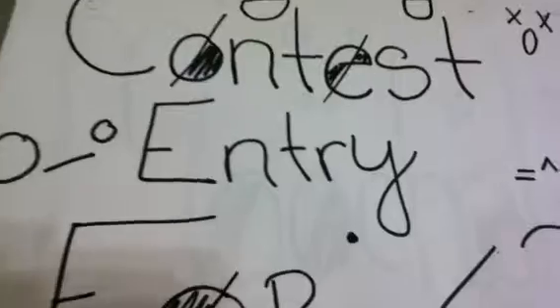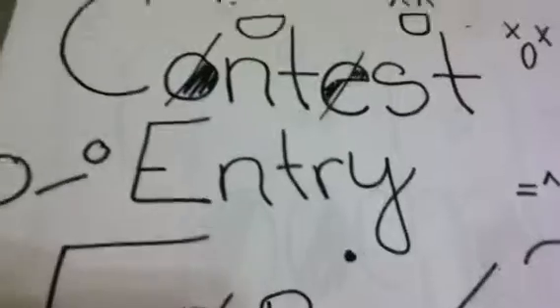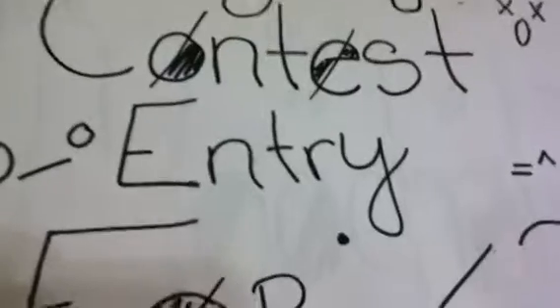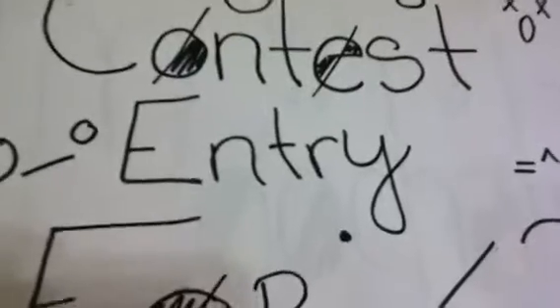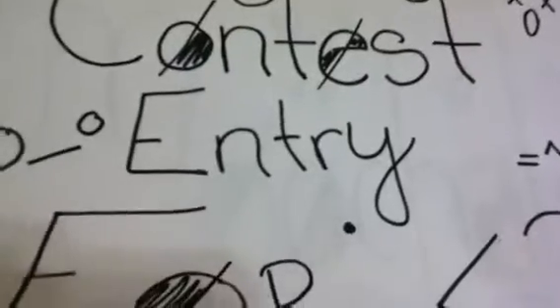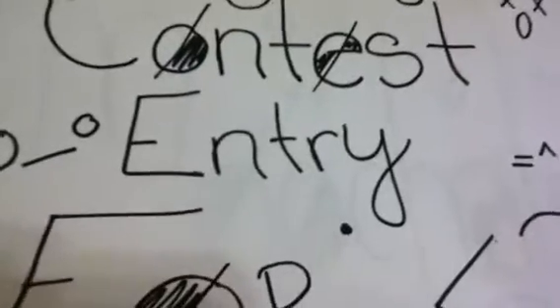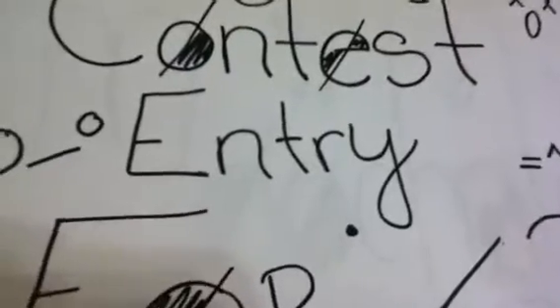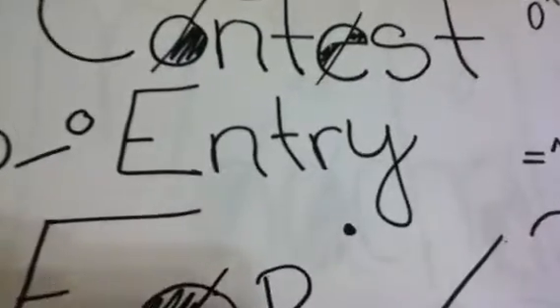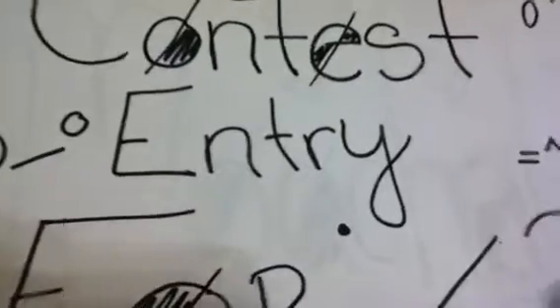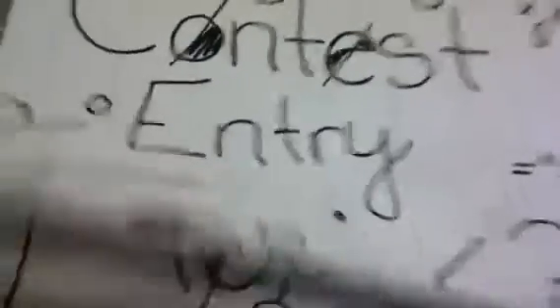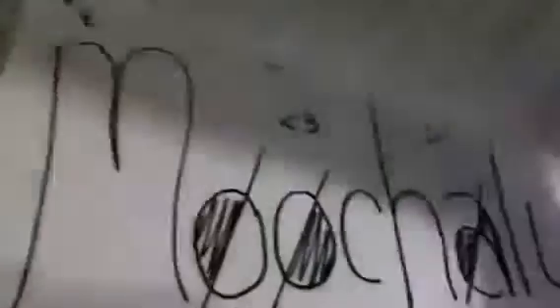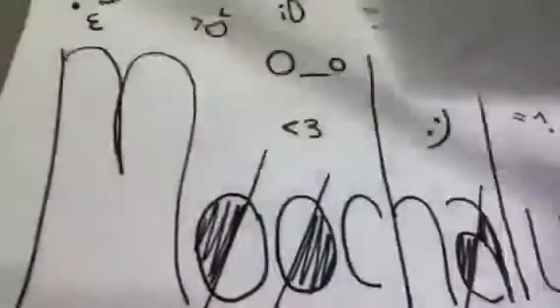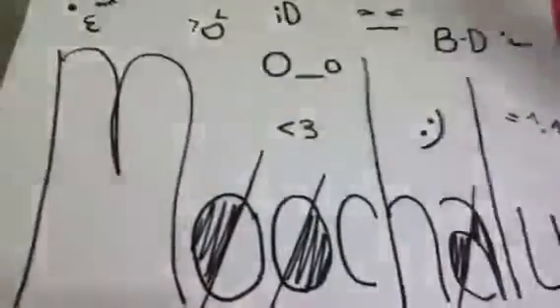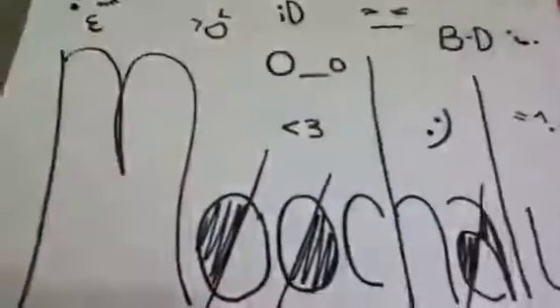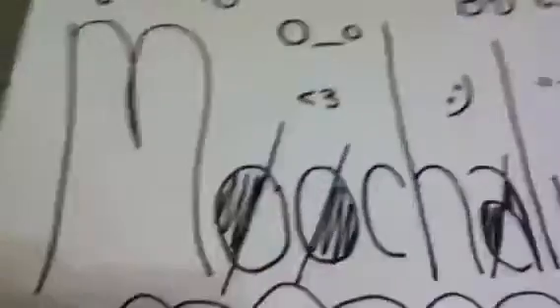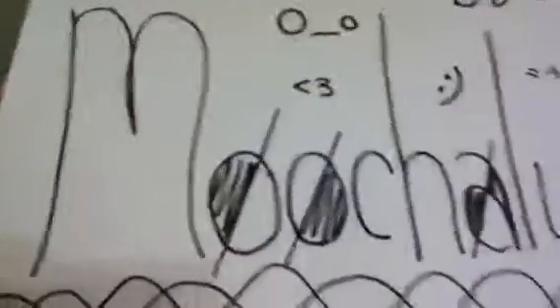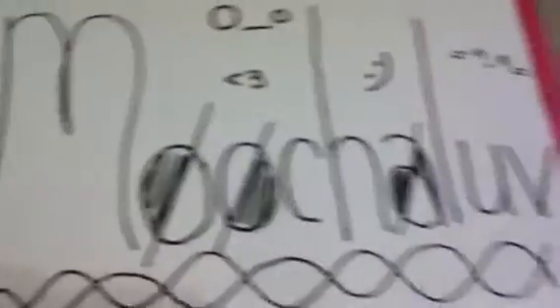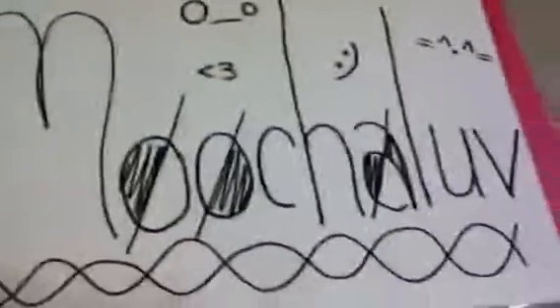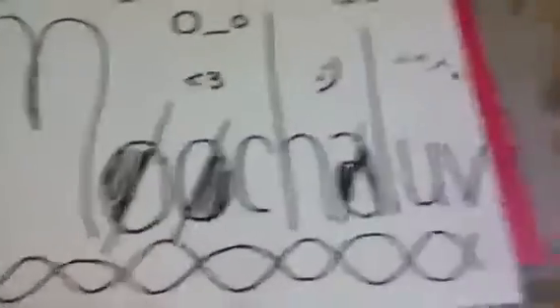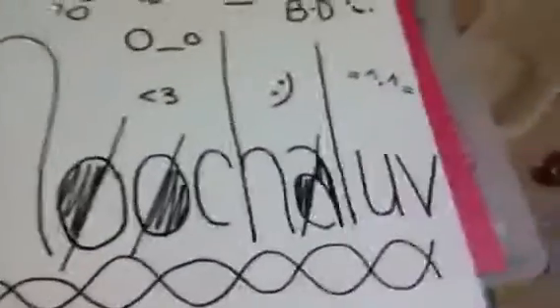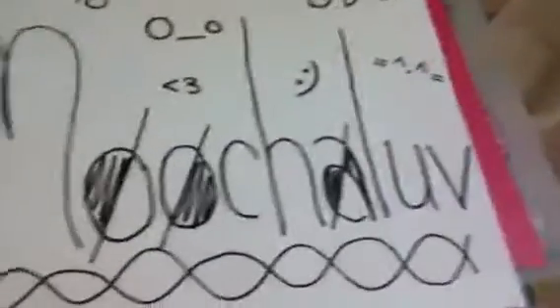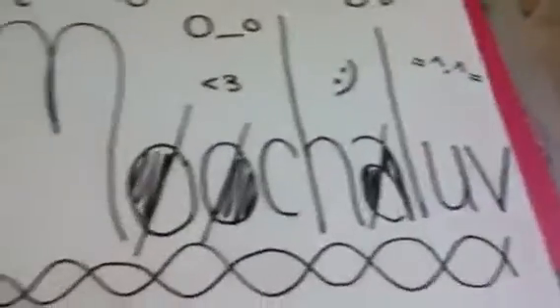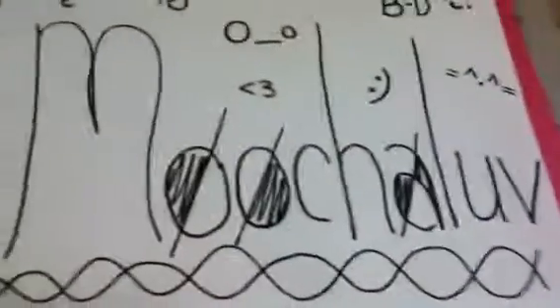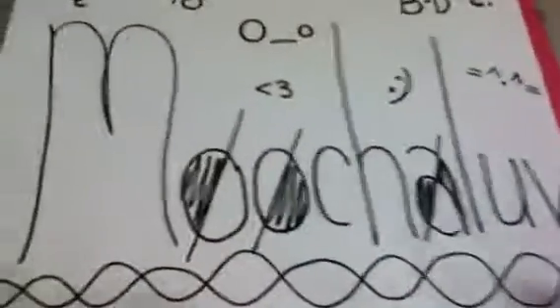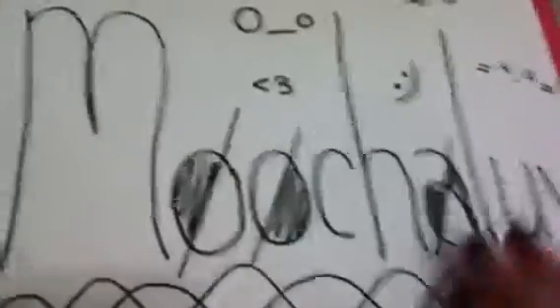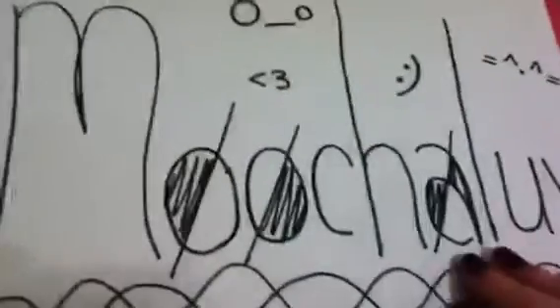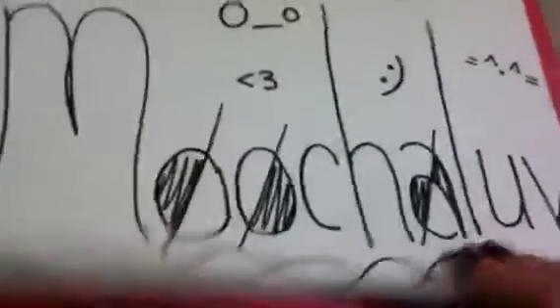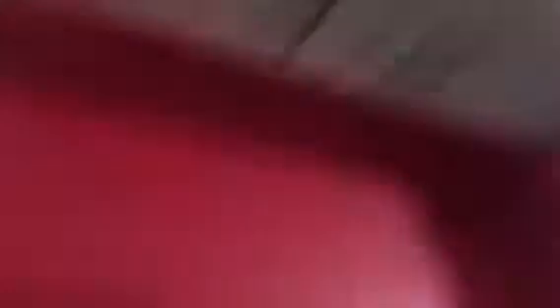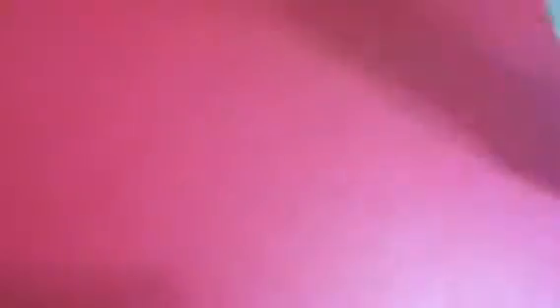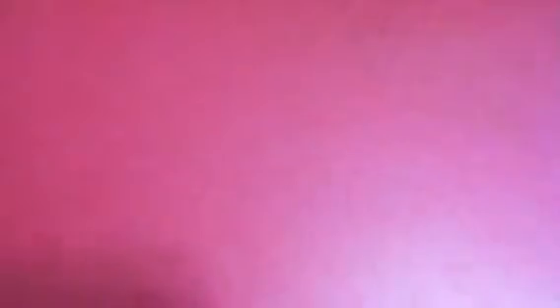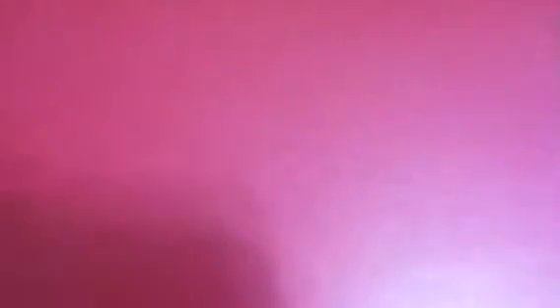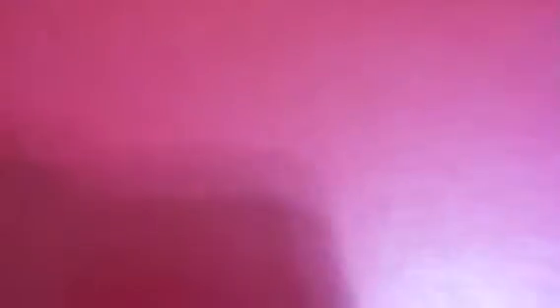Hey guys, today I have a contest entry for Mucha Love. Let's get started.